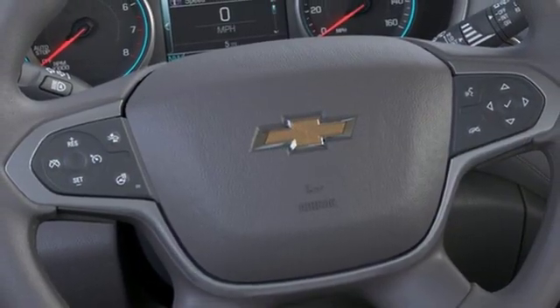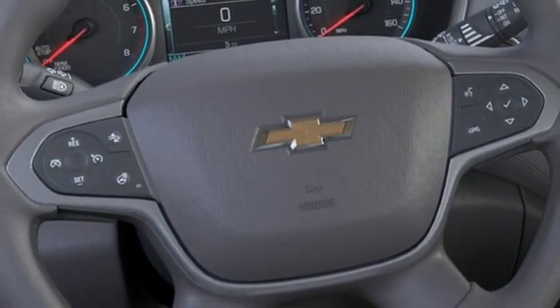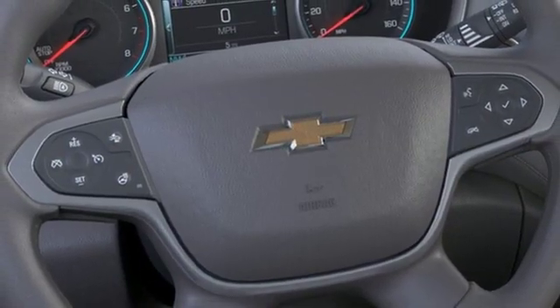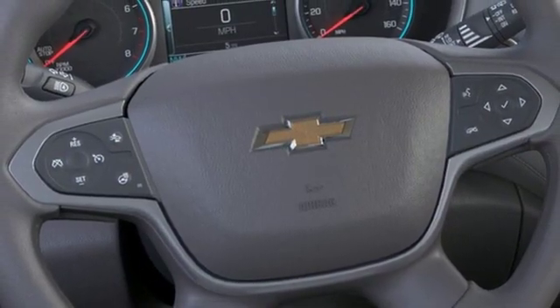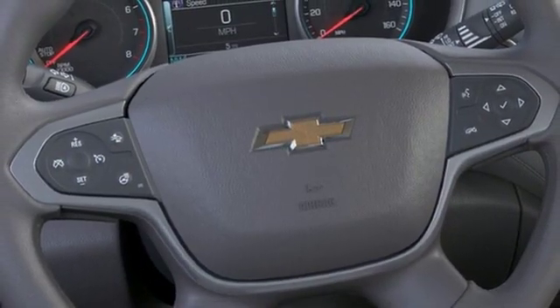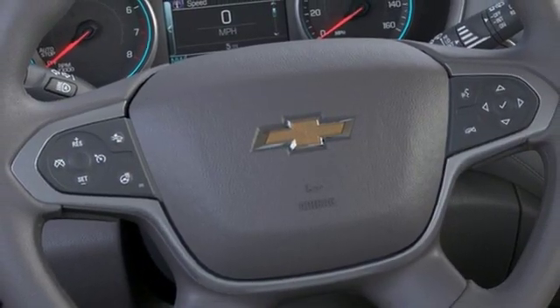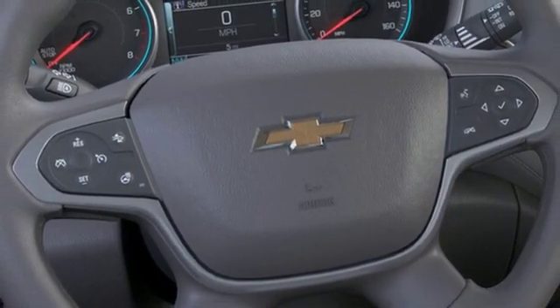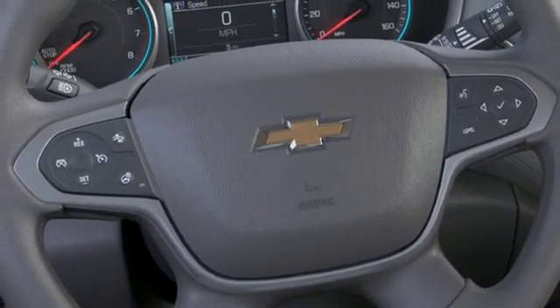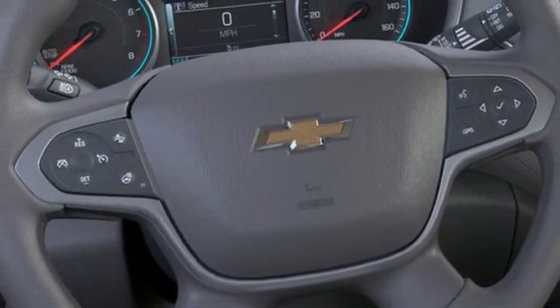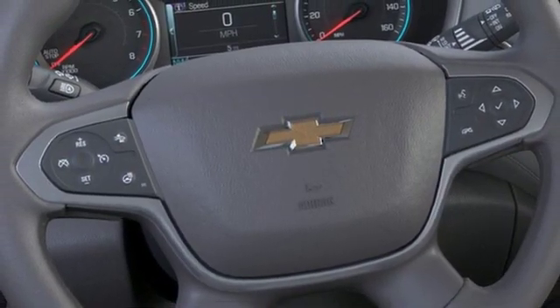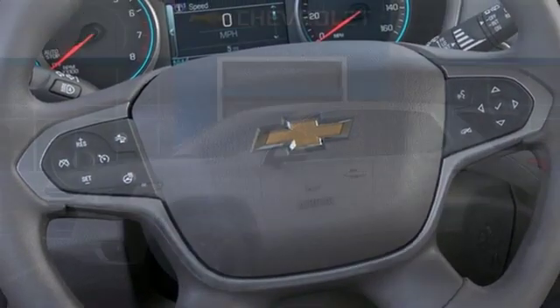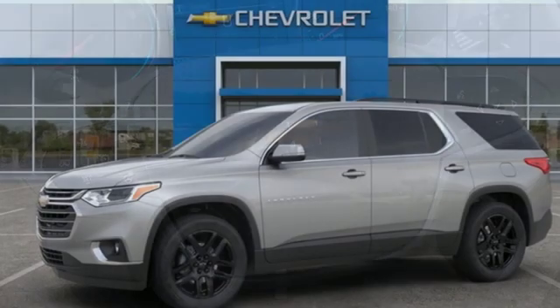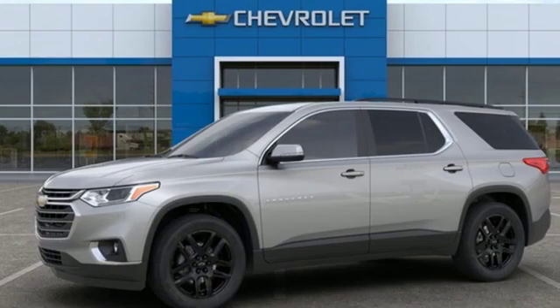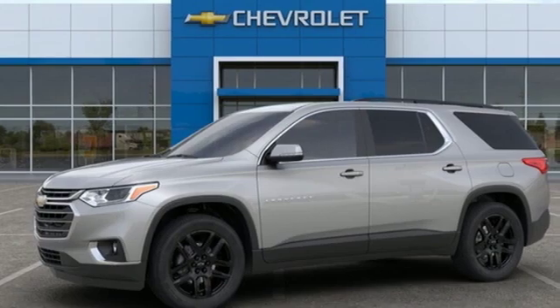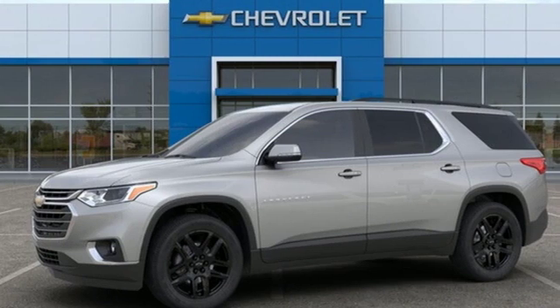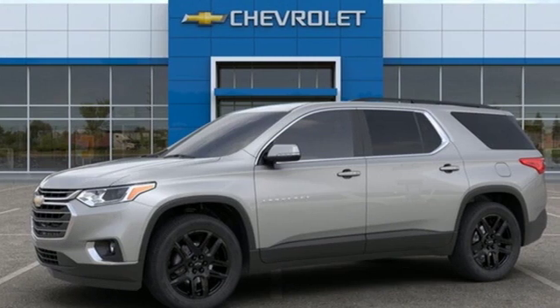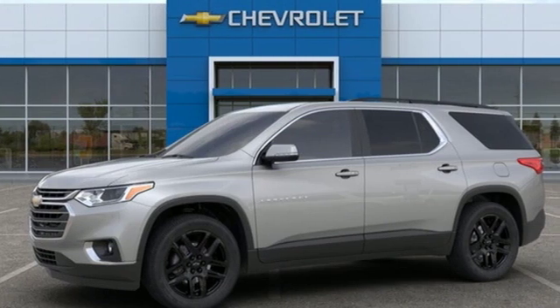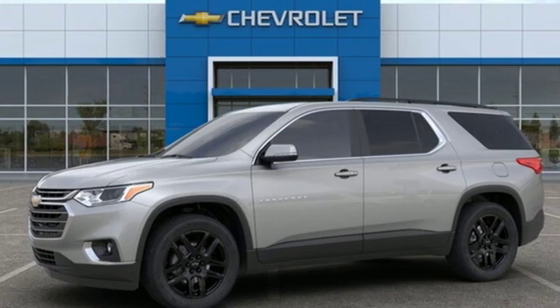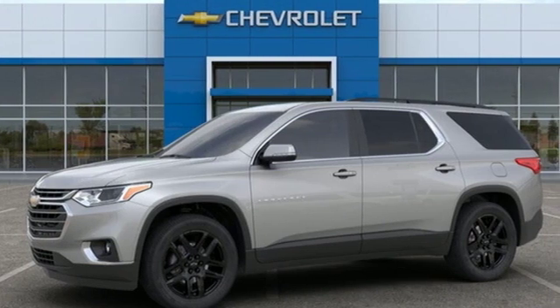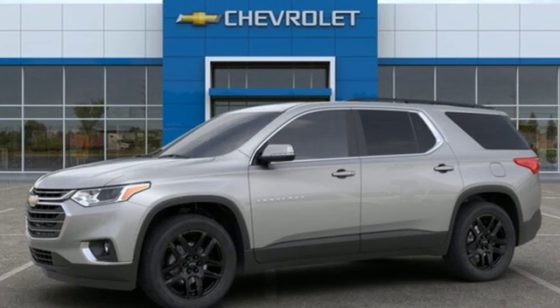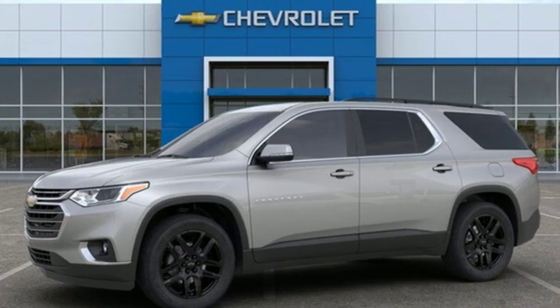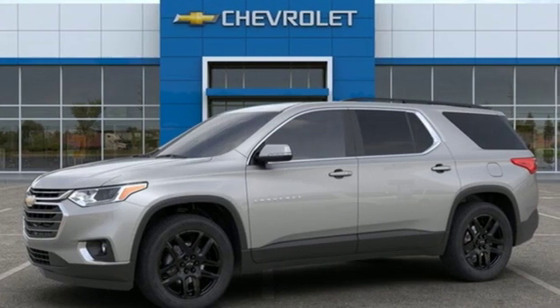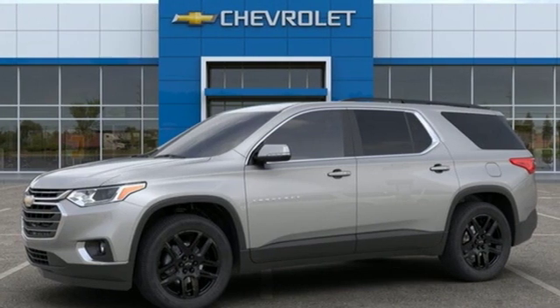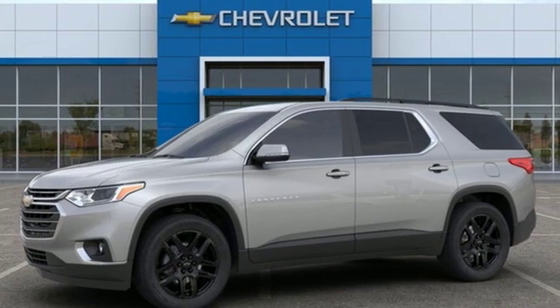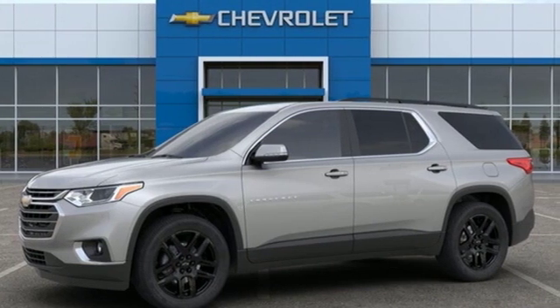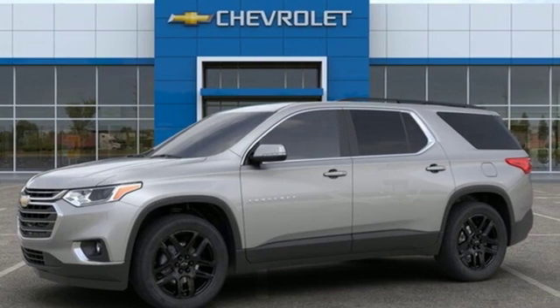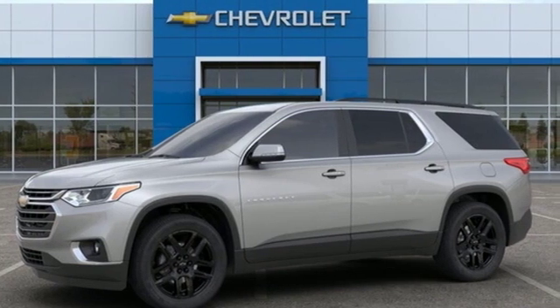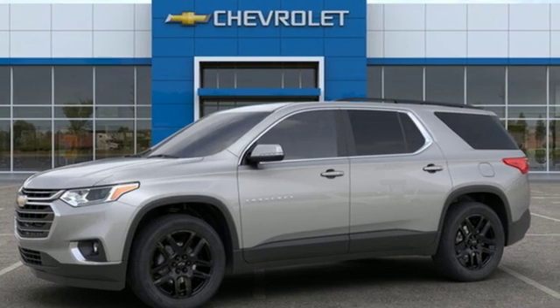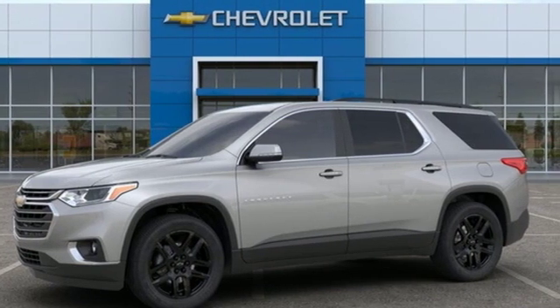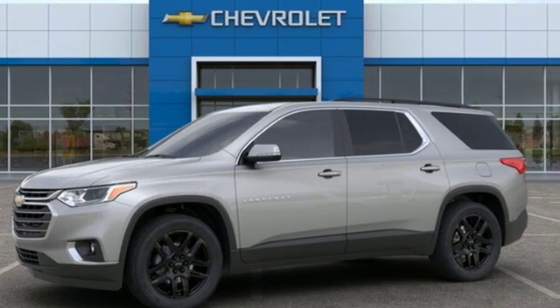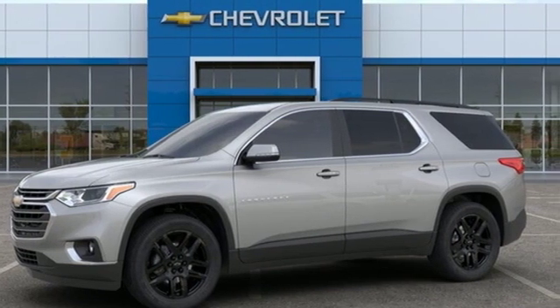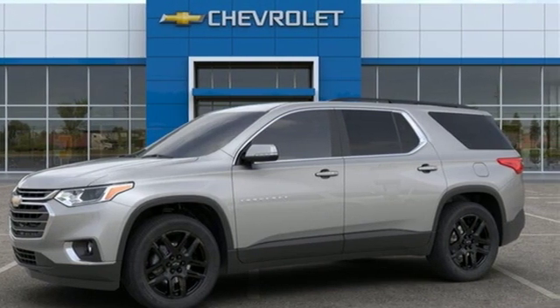In a Chevy, the journey matters more than the destination. See it for yourself when you take it for a test drive.